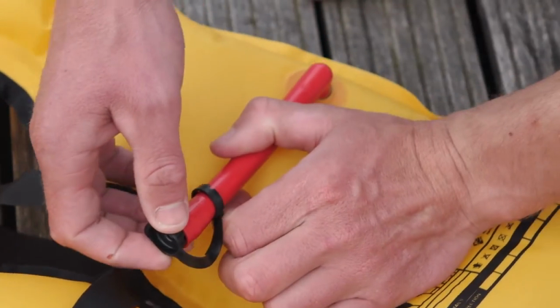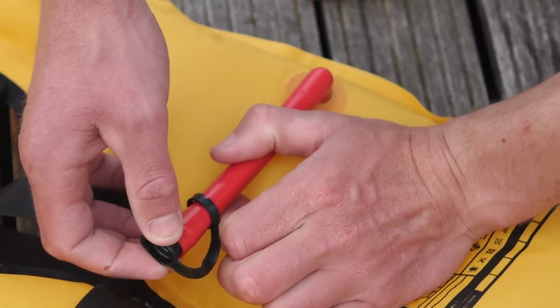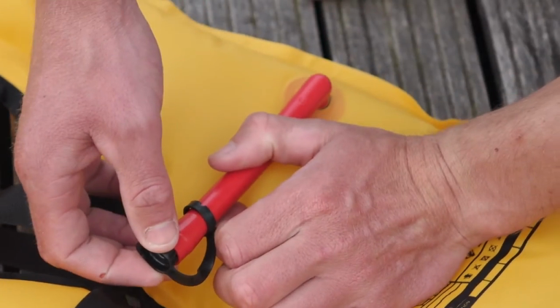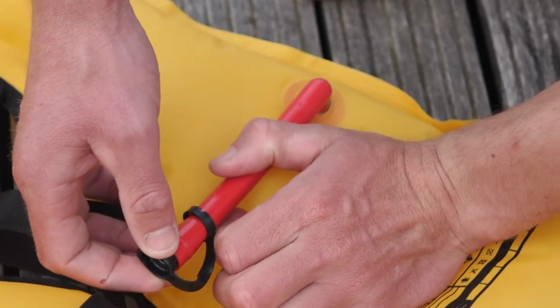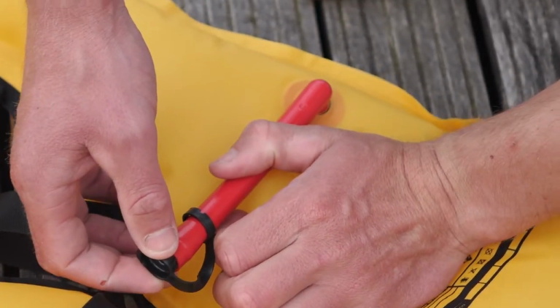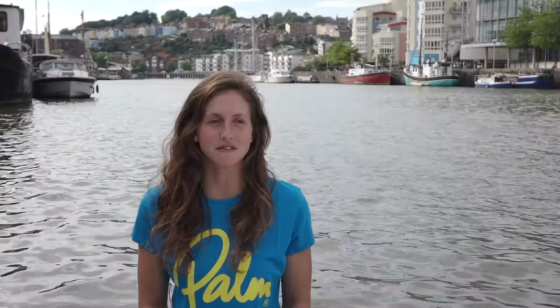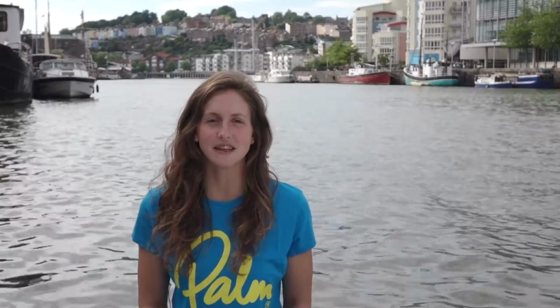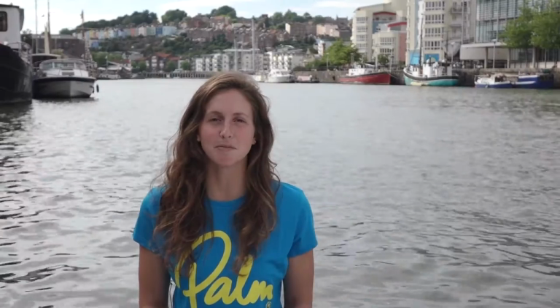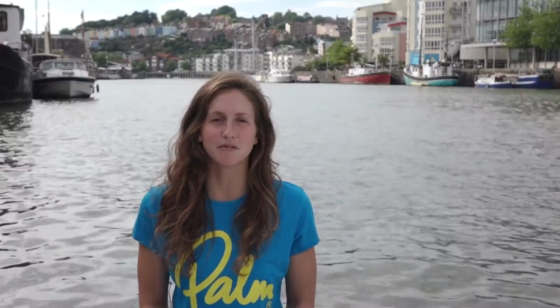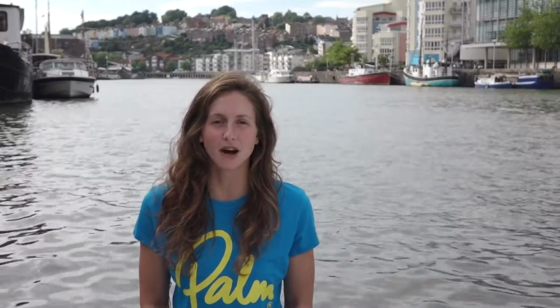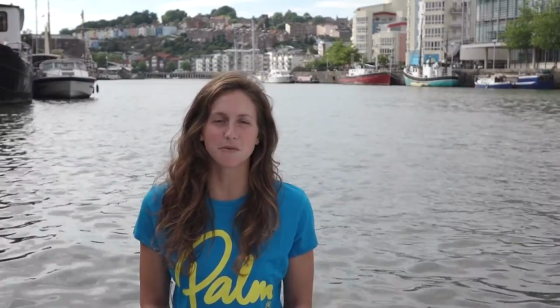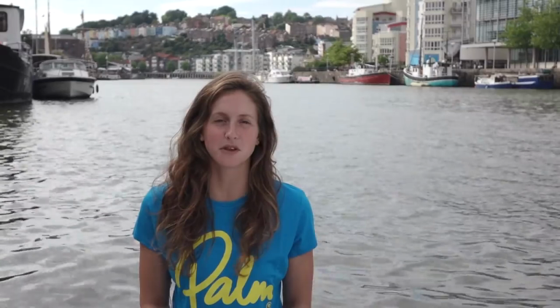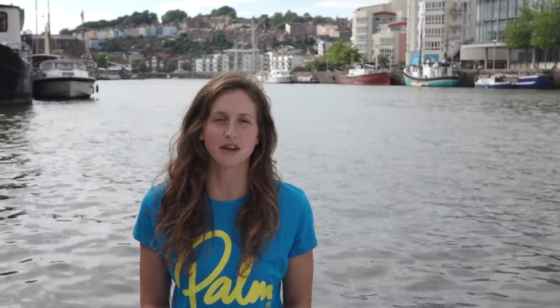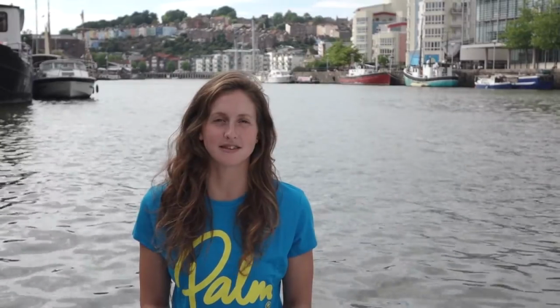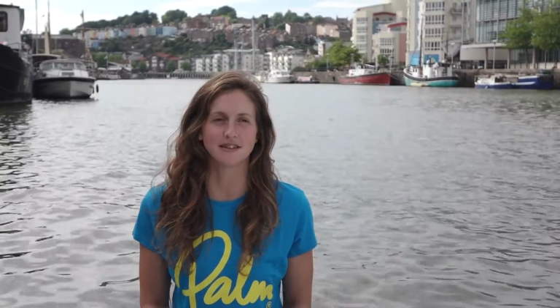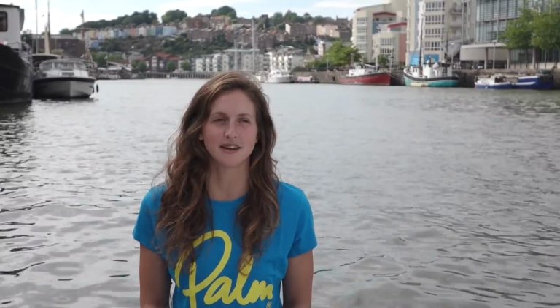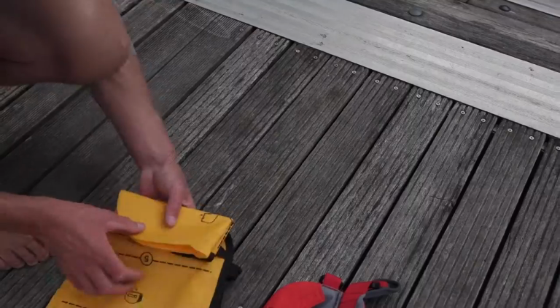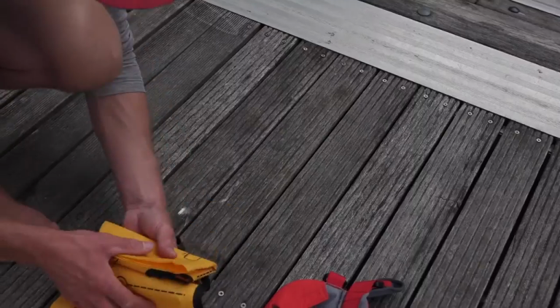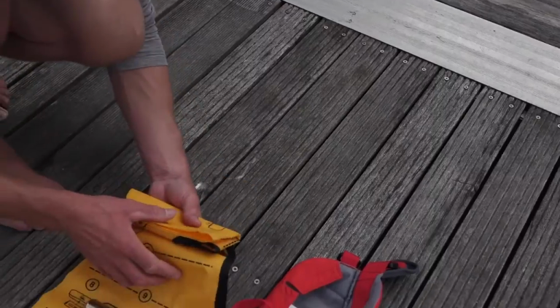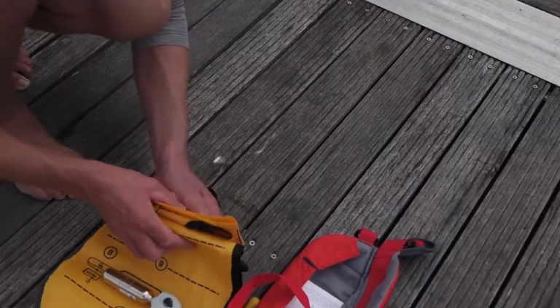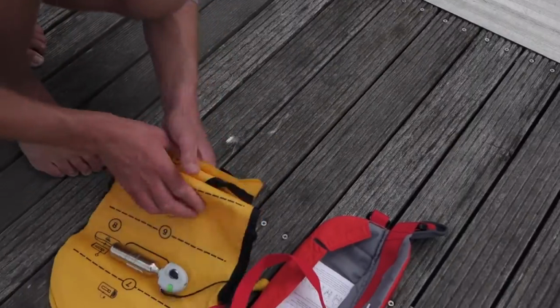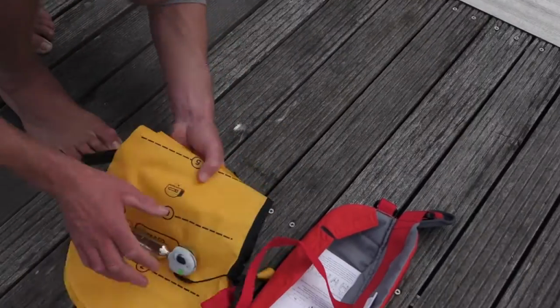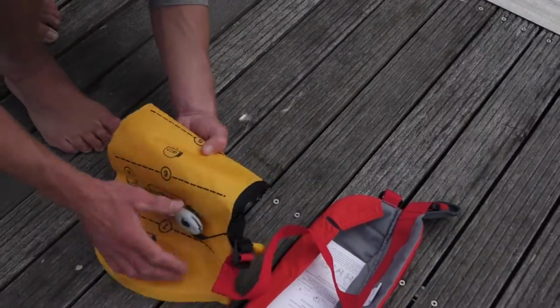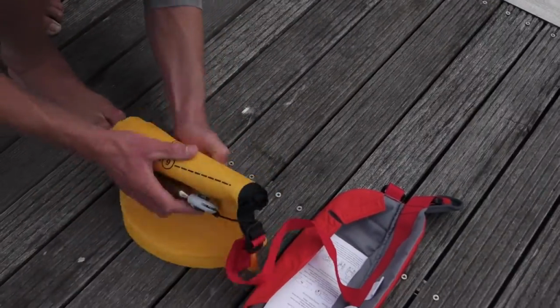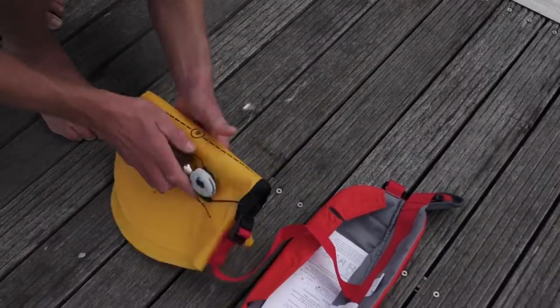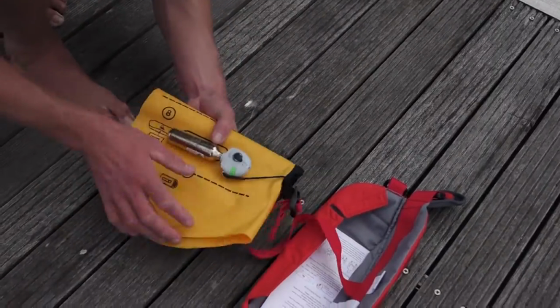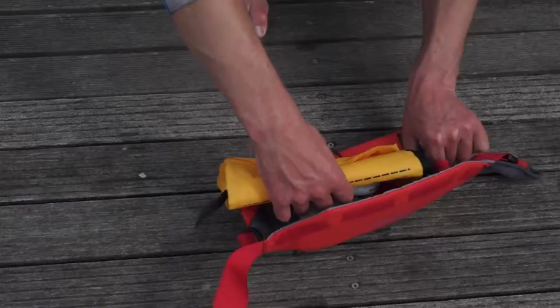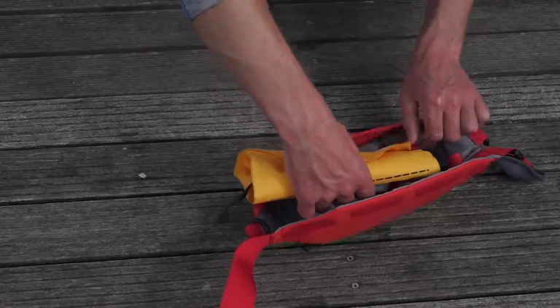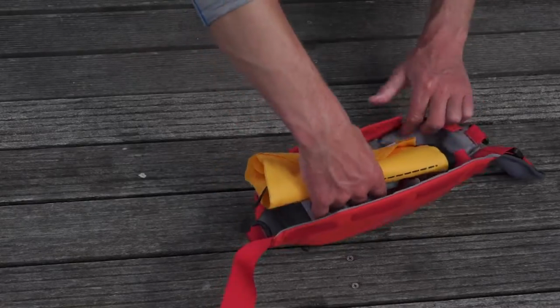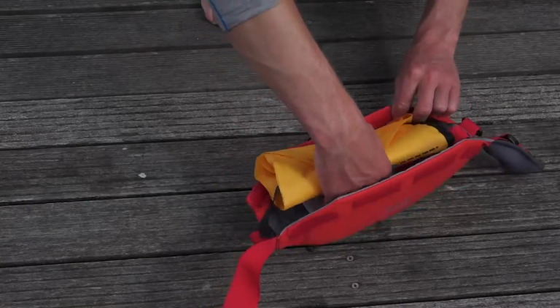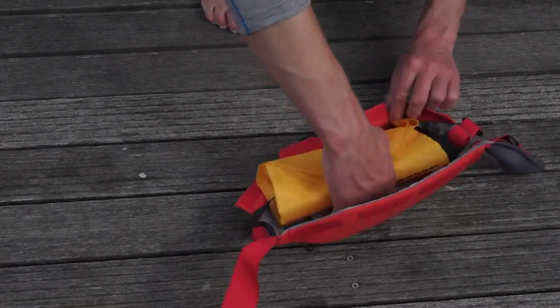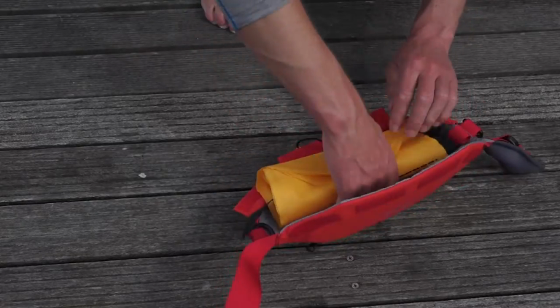After use, the PFD can be re-armed with a new gas canister. It then folds up, packs down, ready for your next trip.